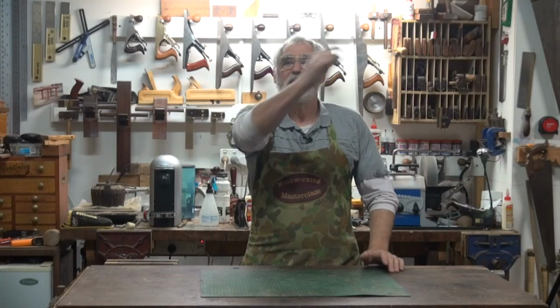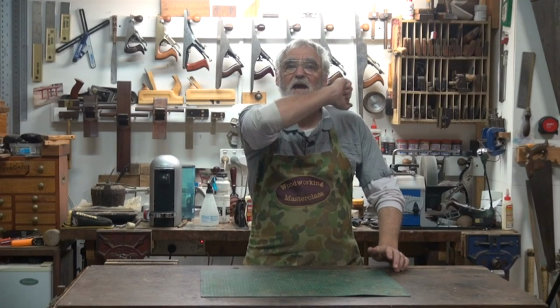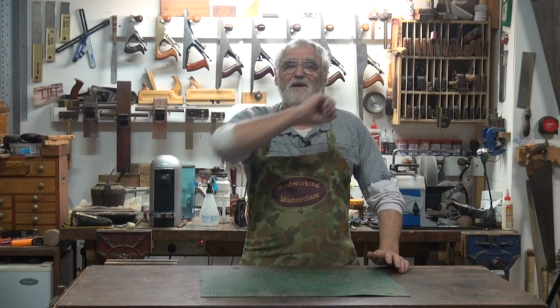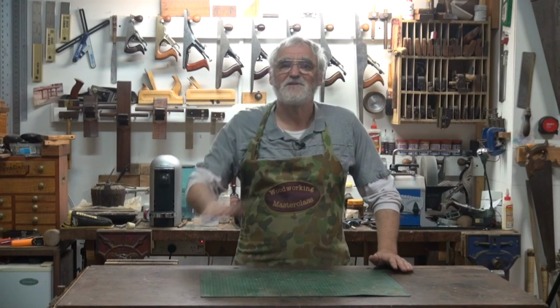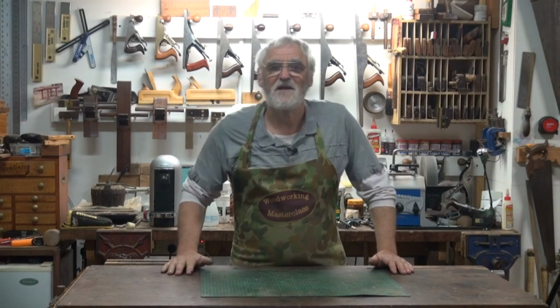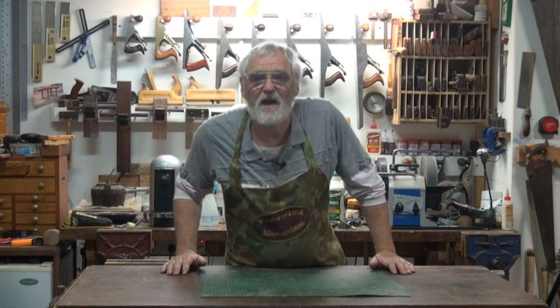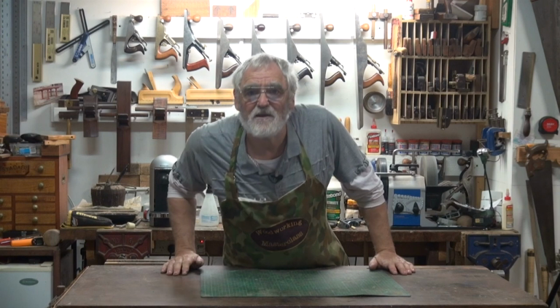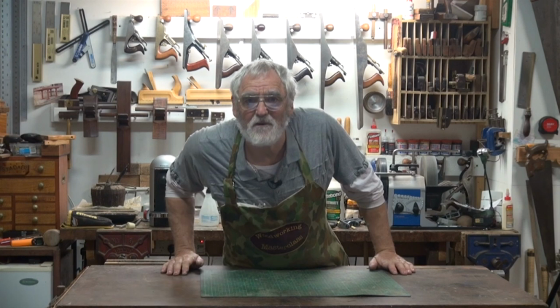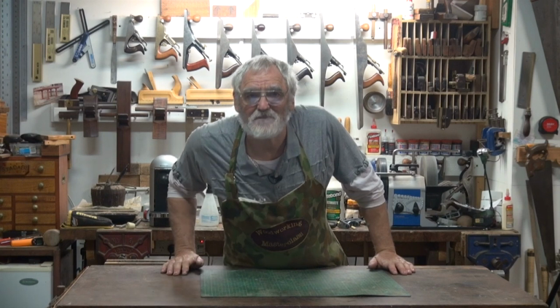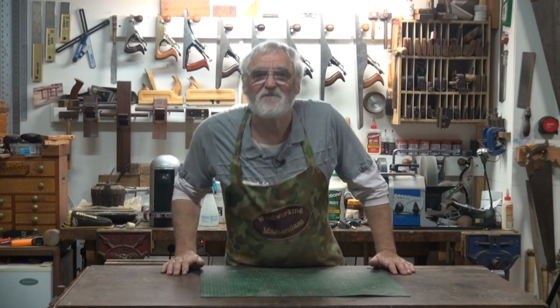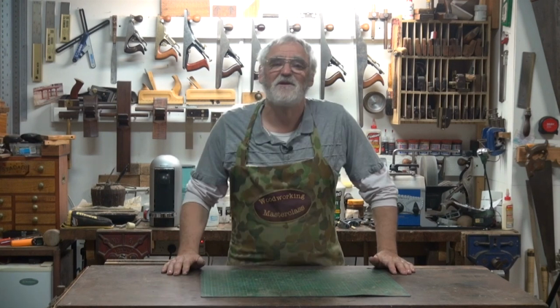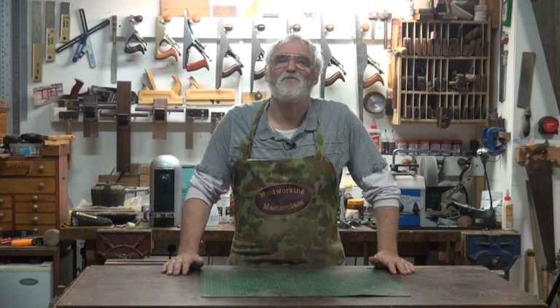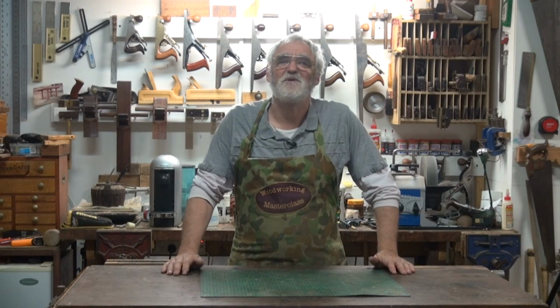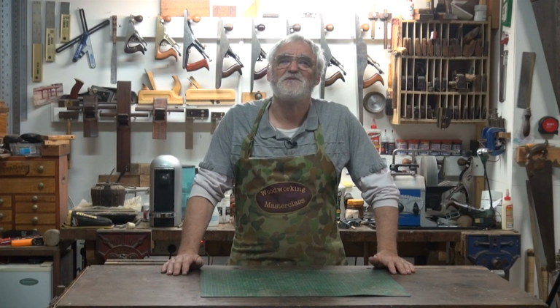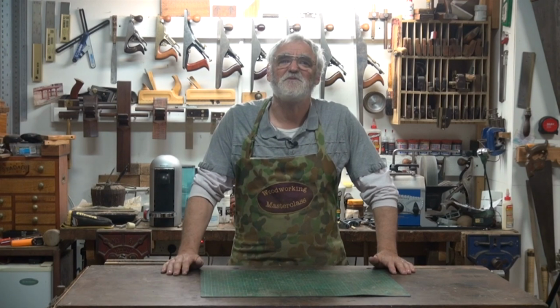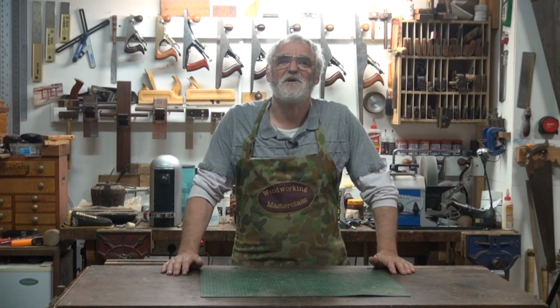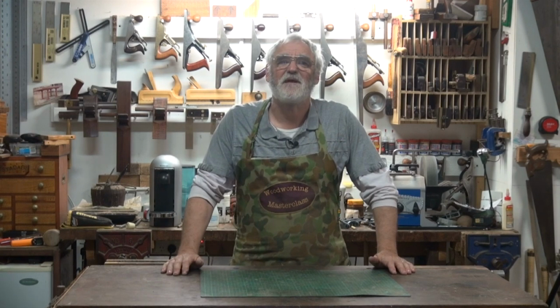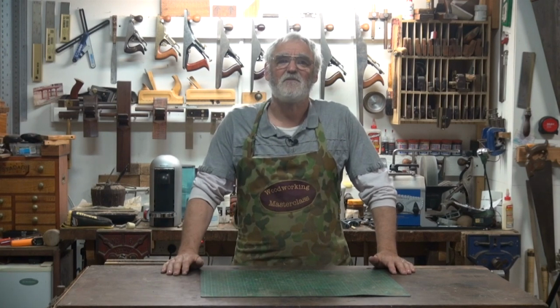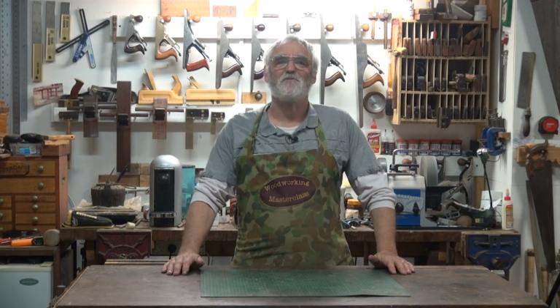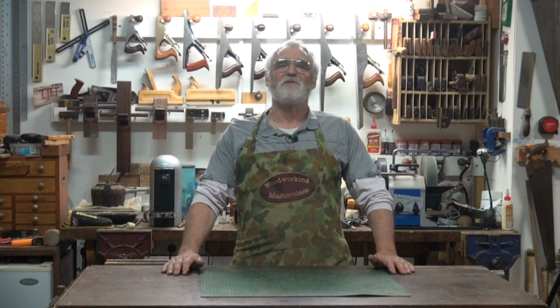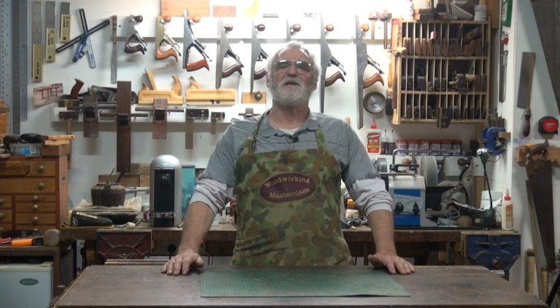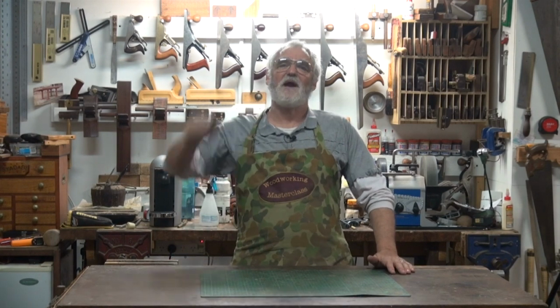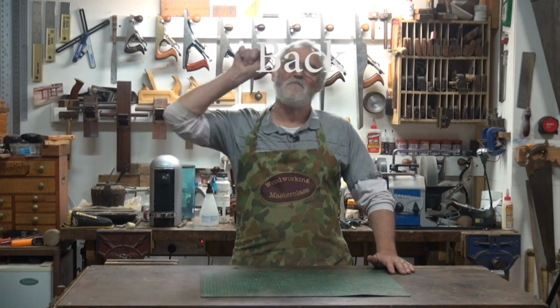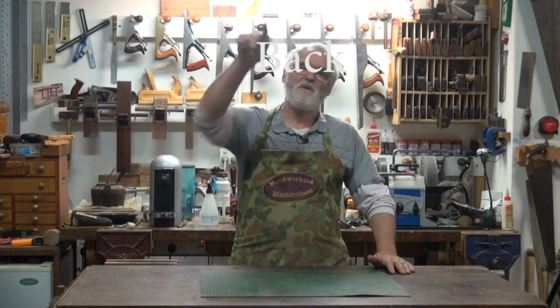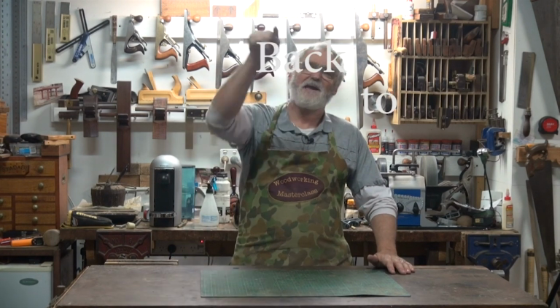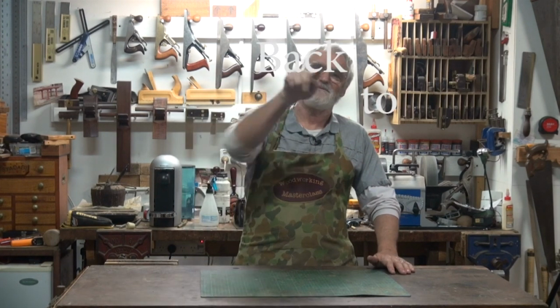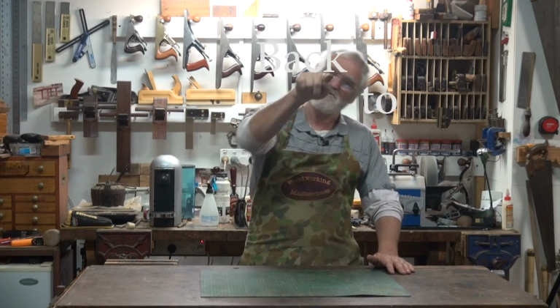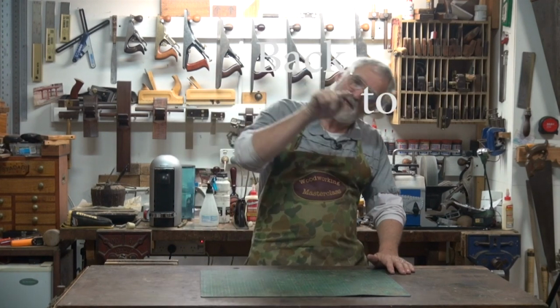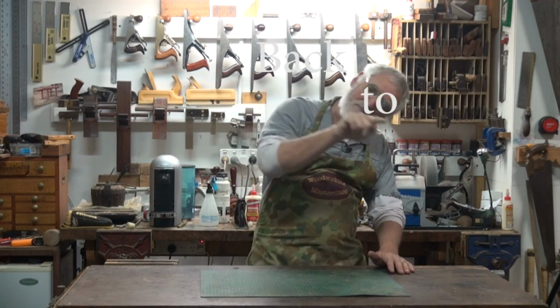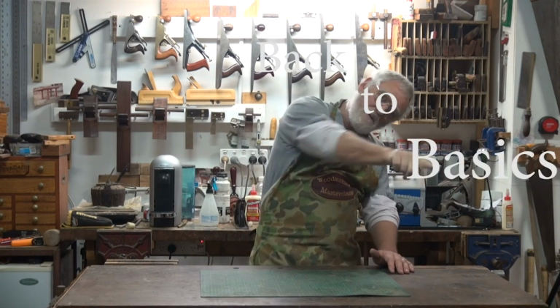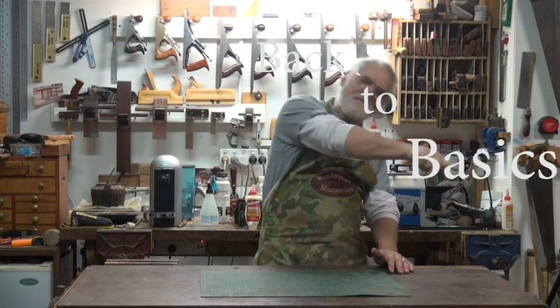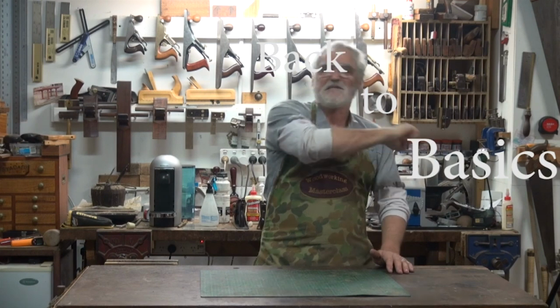G'day, I'm Steve Hay. Welcome to the wonderful world of woodworking, where we're all going to go back to basics.